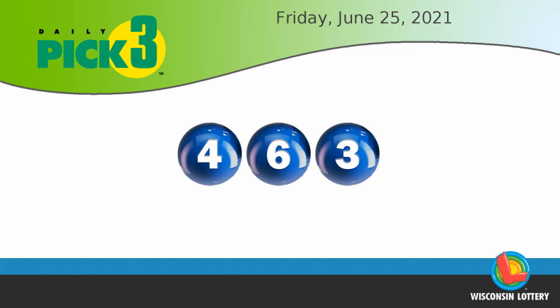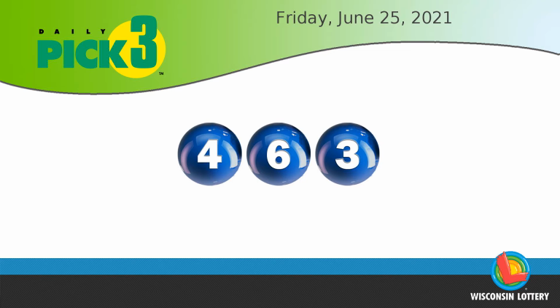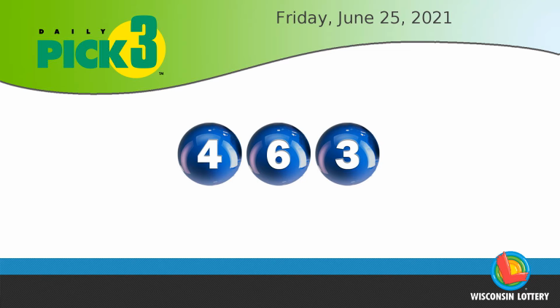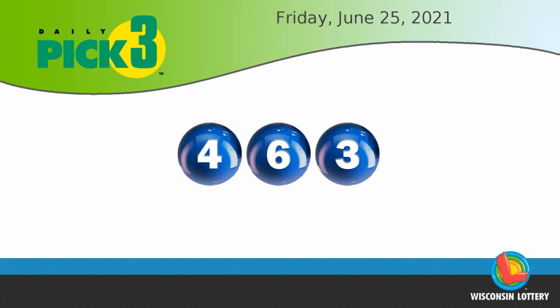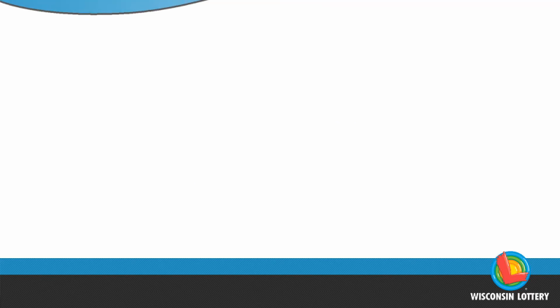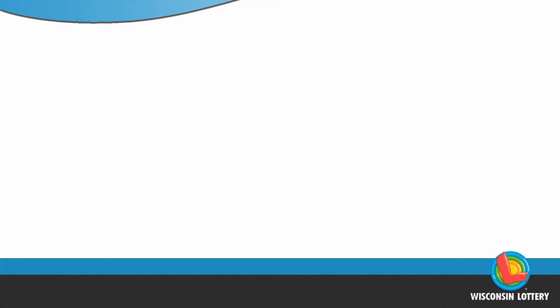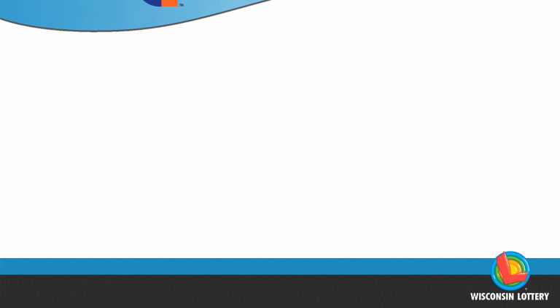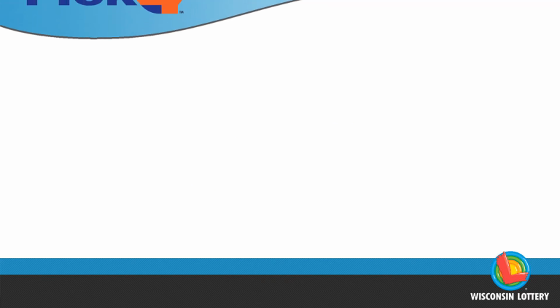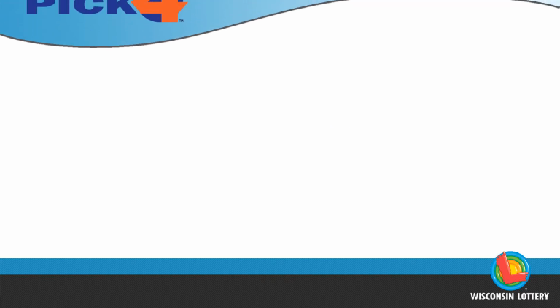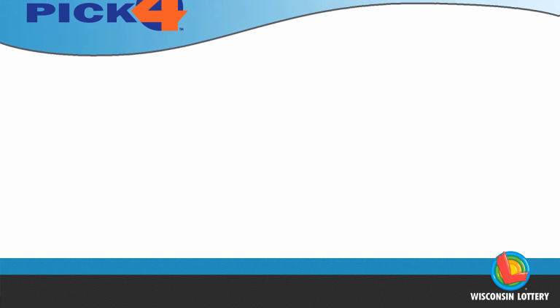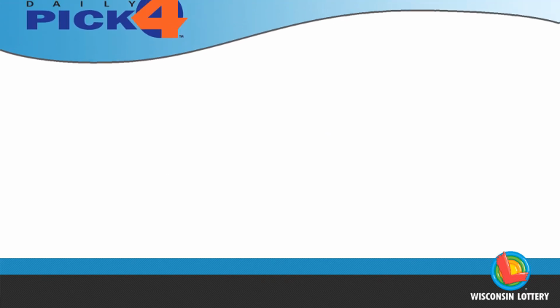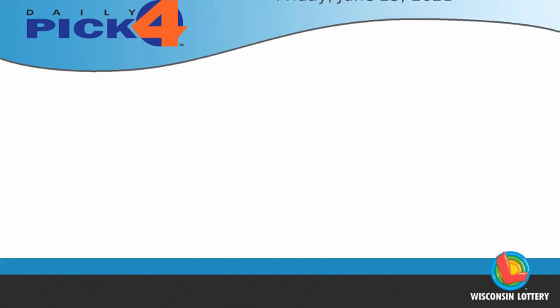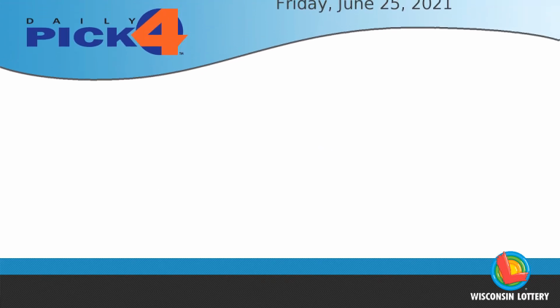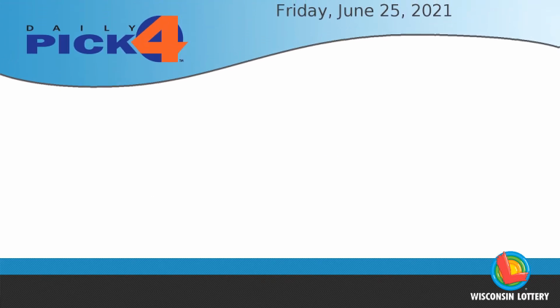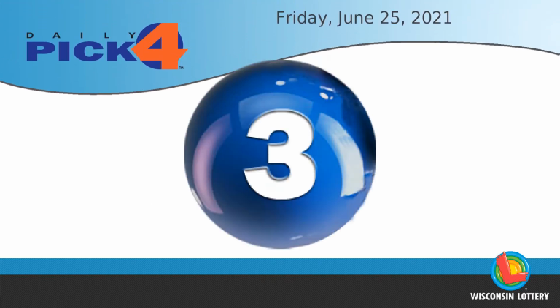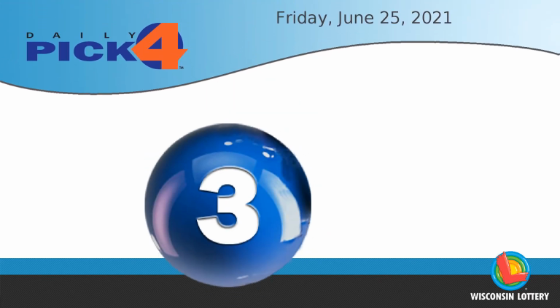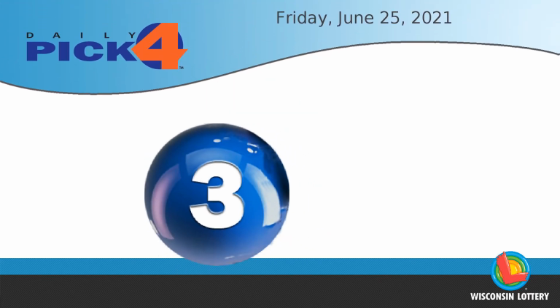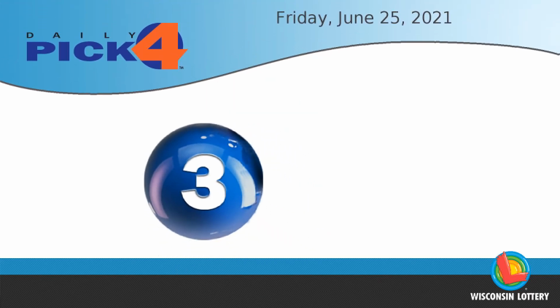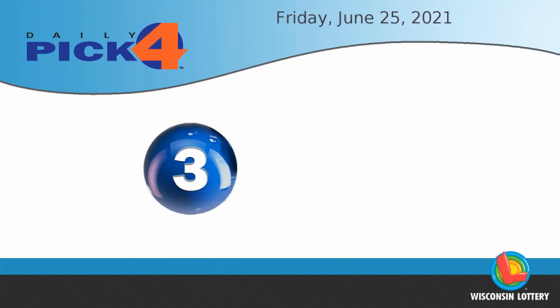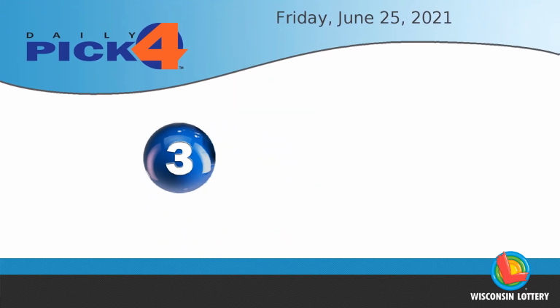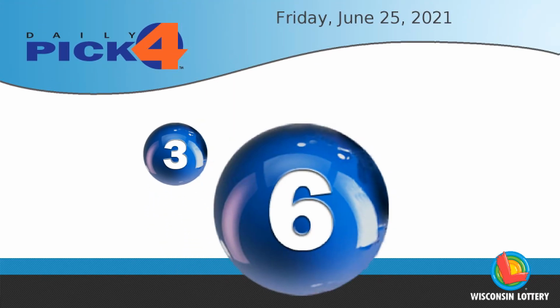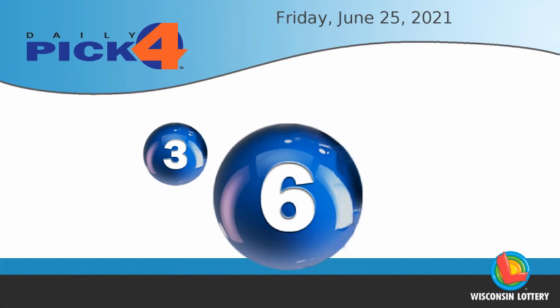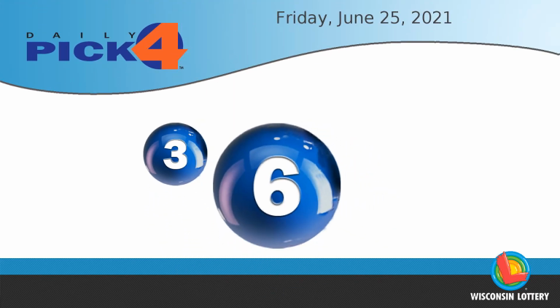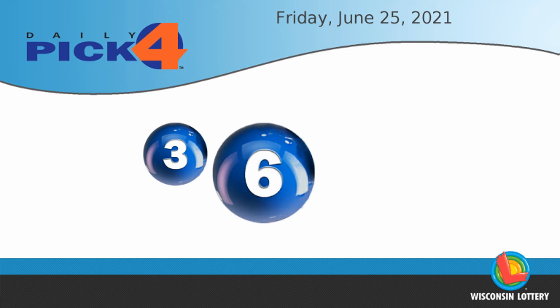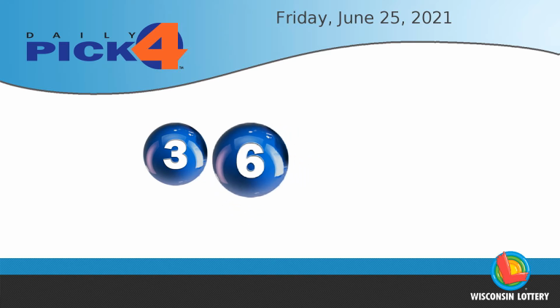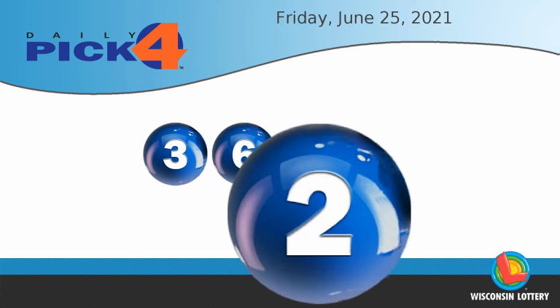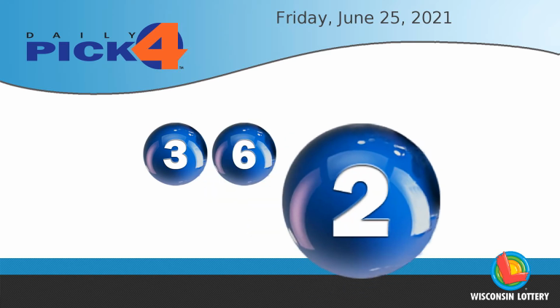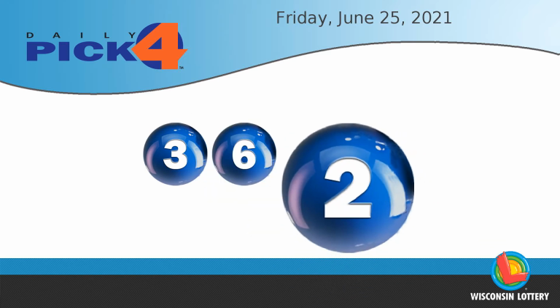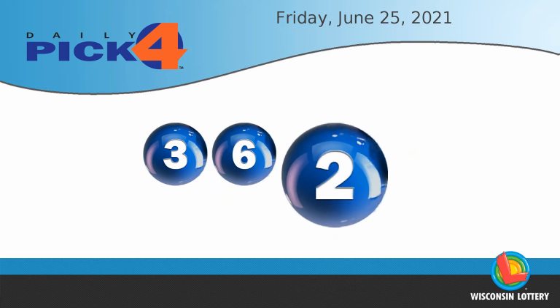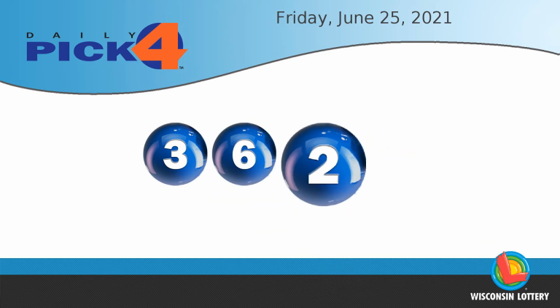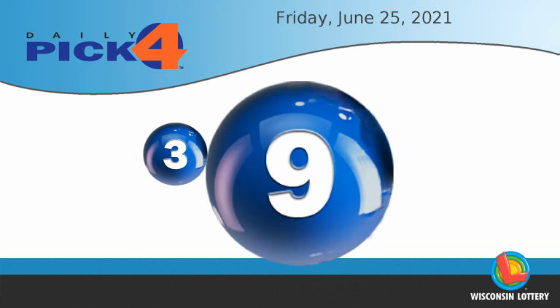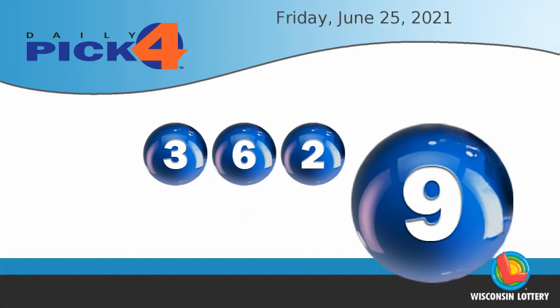The Pick 4 numbers are three, six, two, nine.